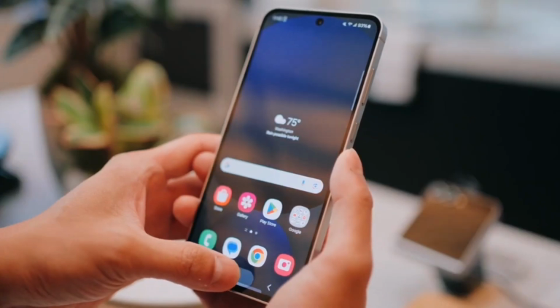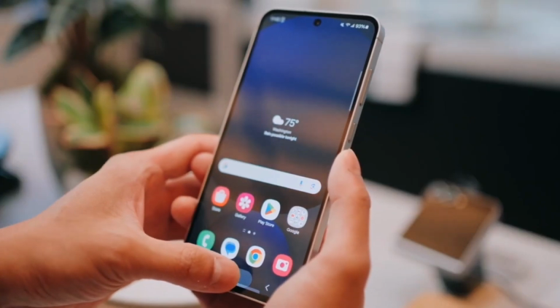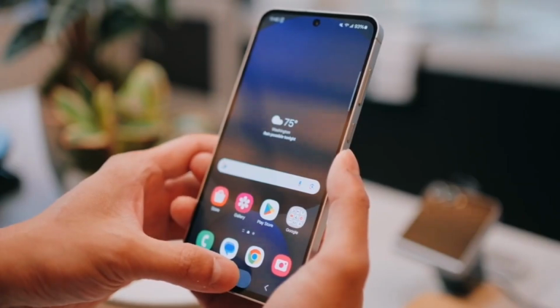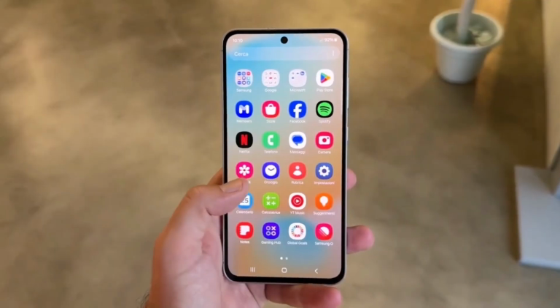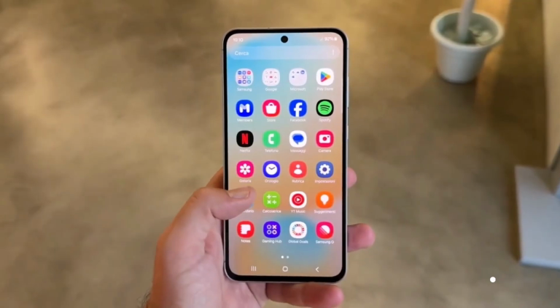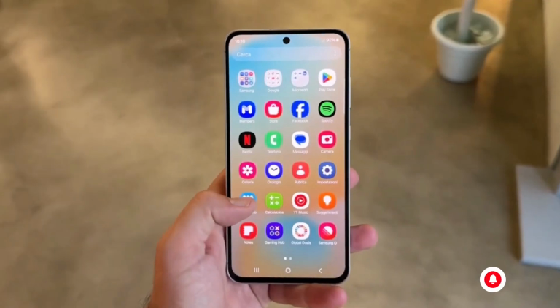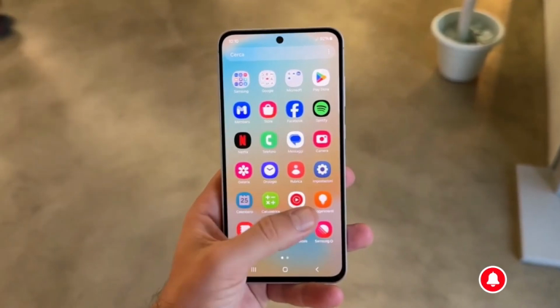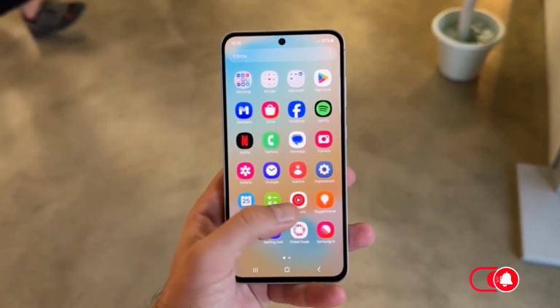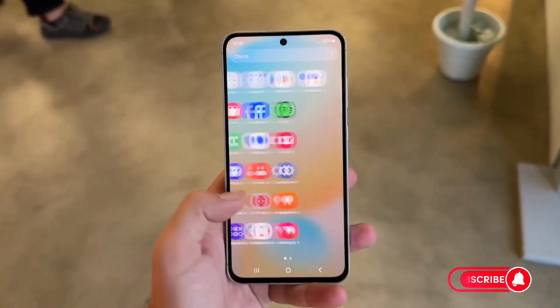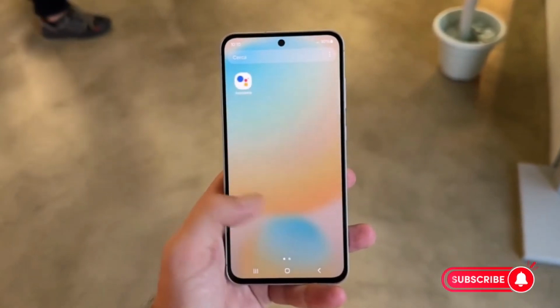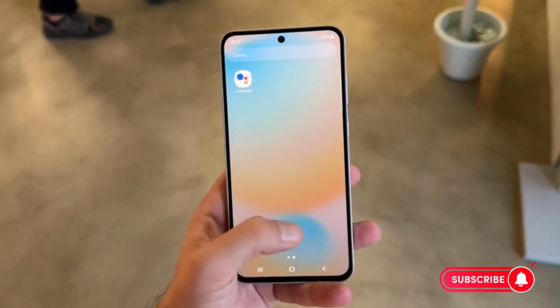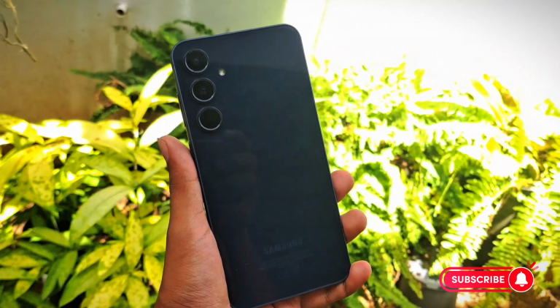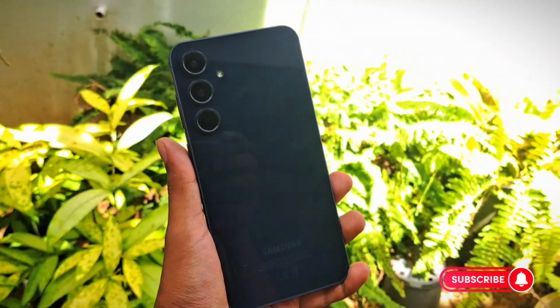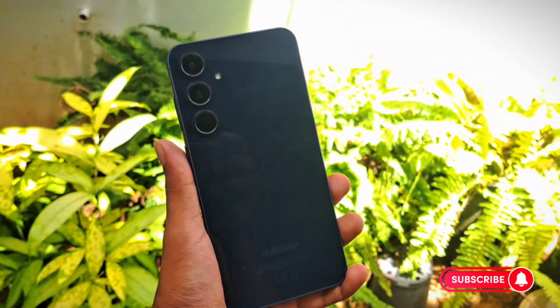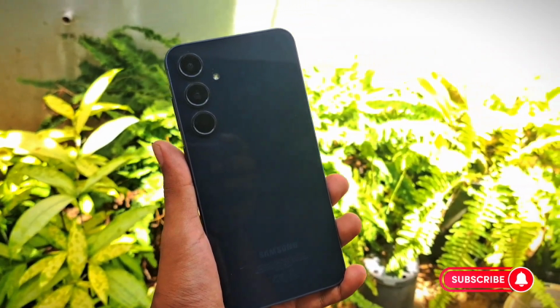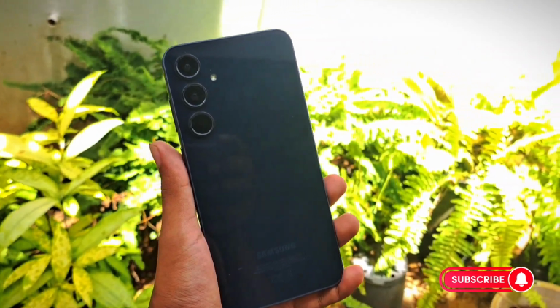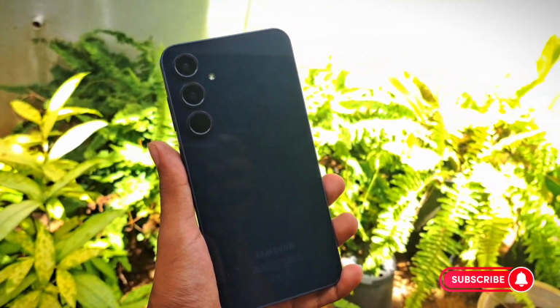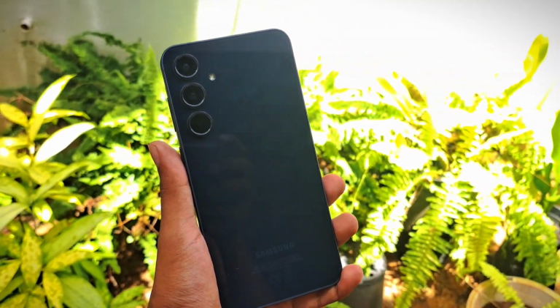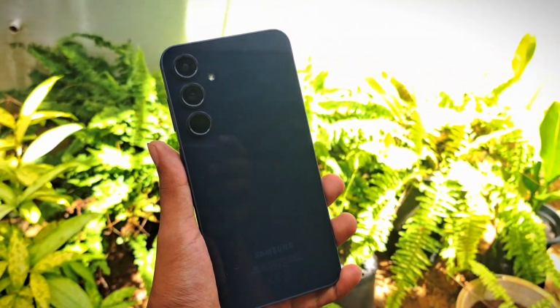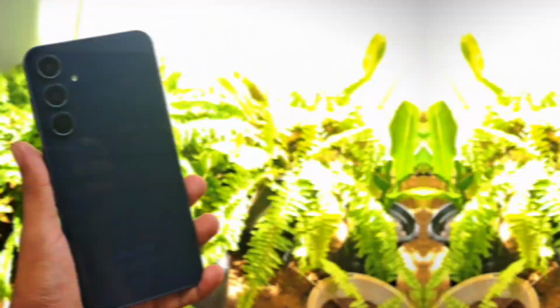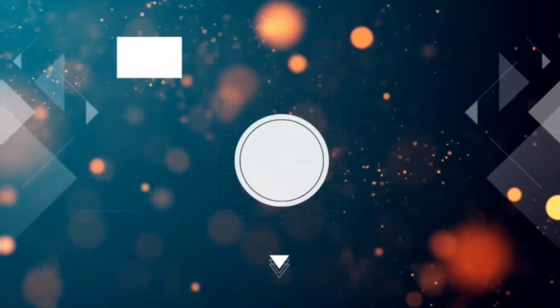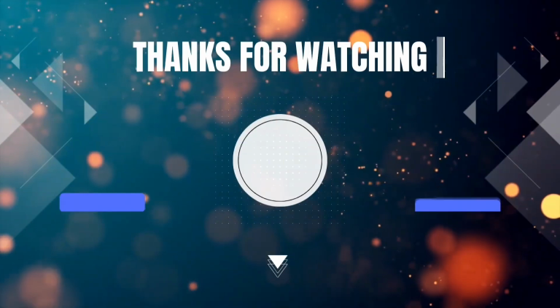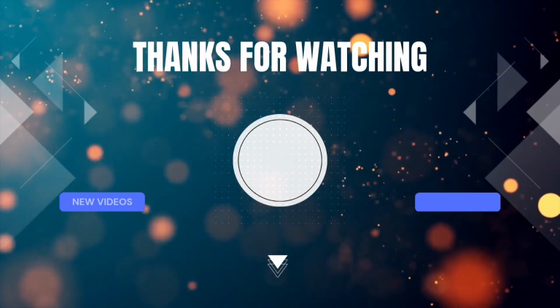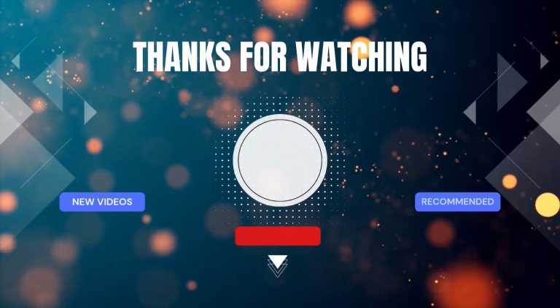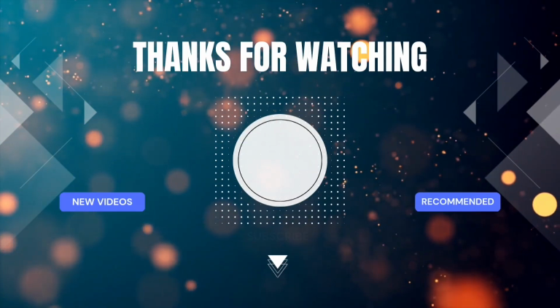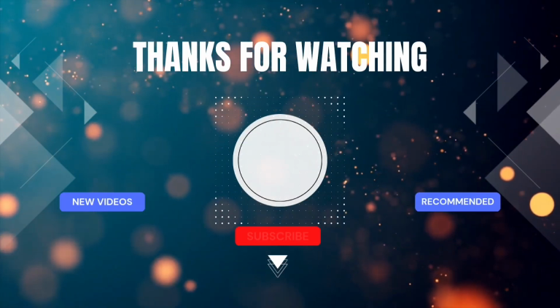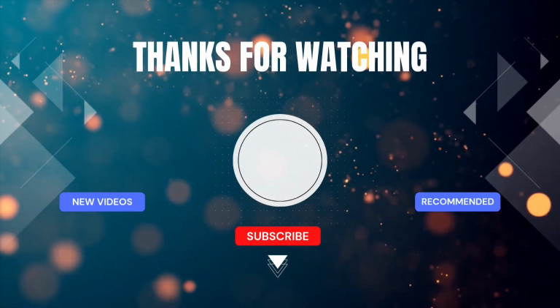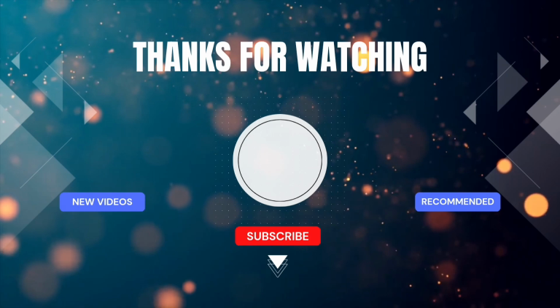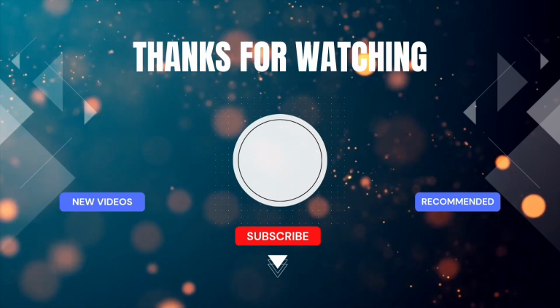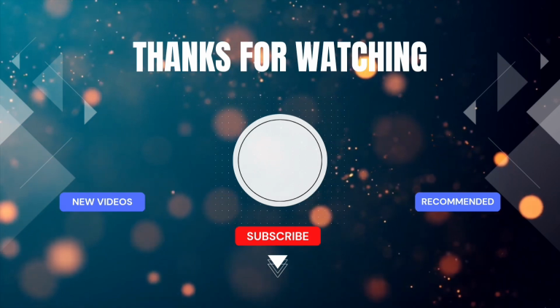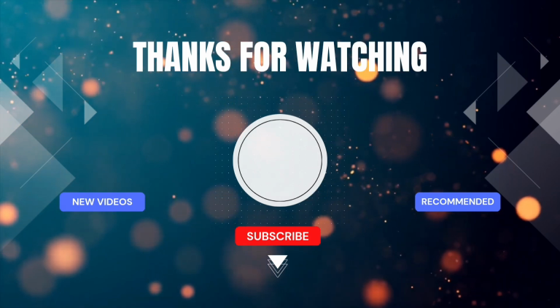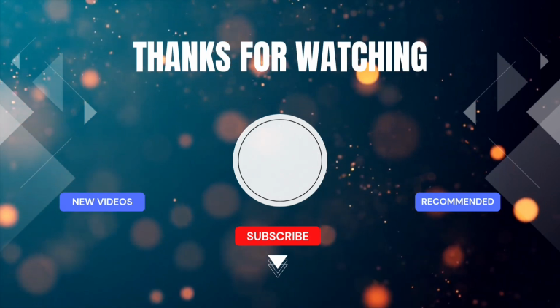Be sure to subscribe to stay updated on everything about the Galaxy A56. Thanks for watching, and I'll catch you in the next one.